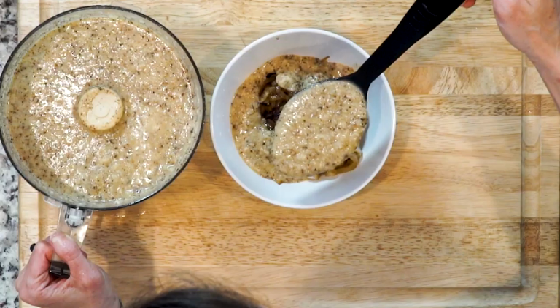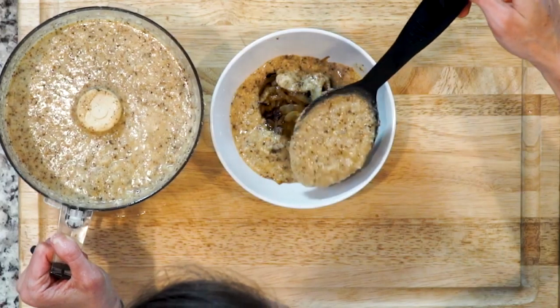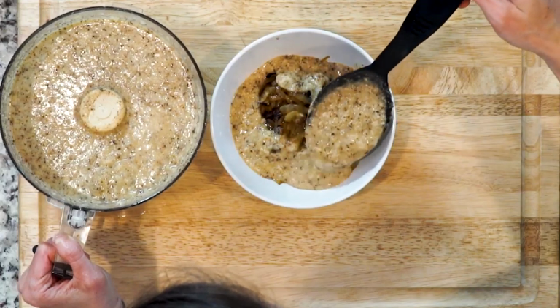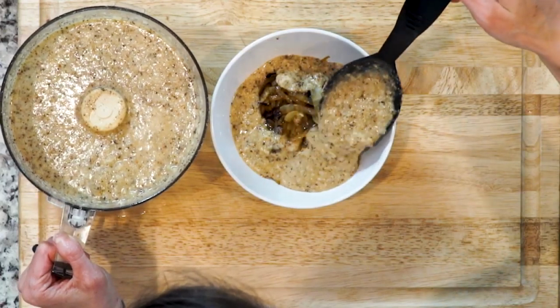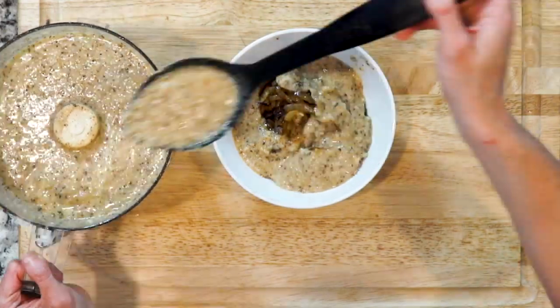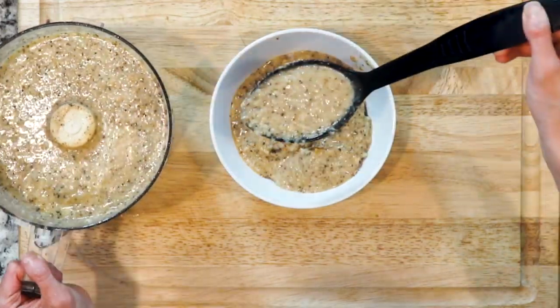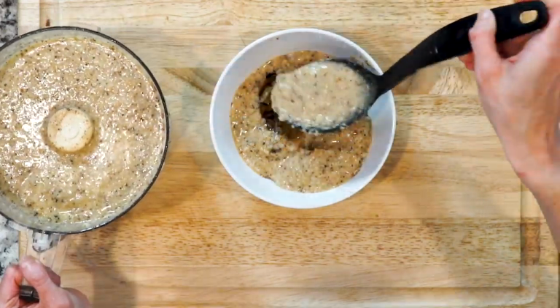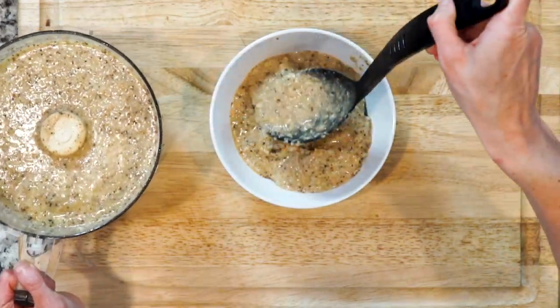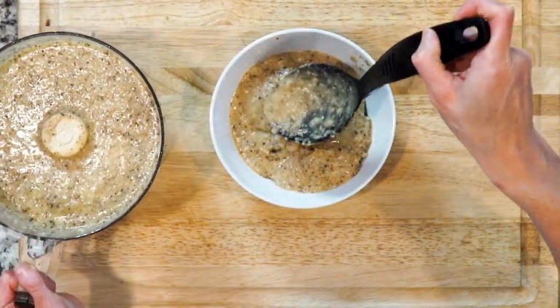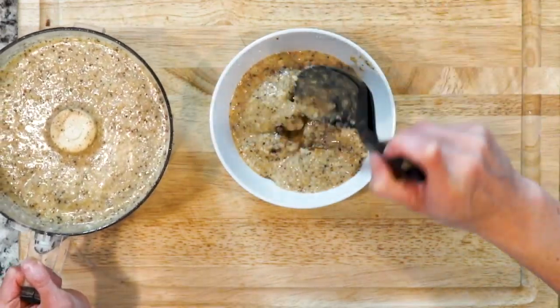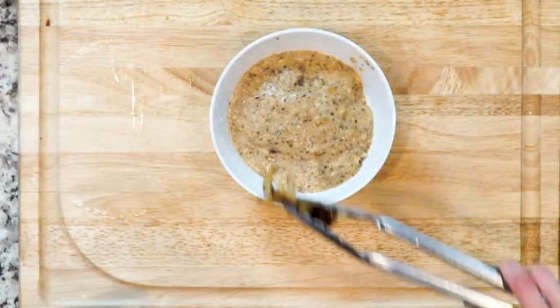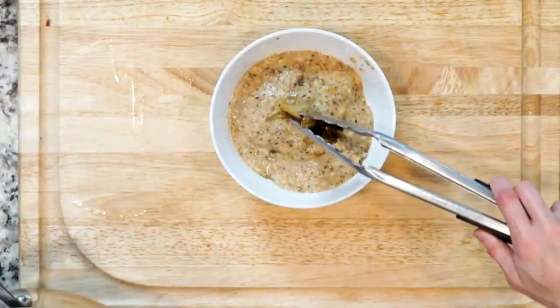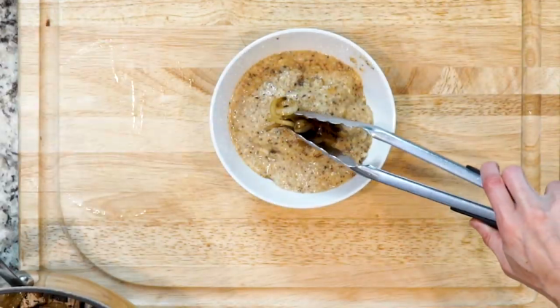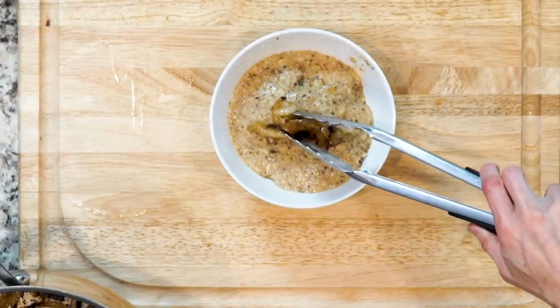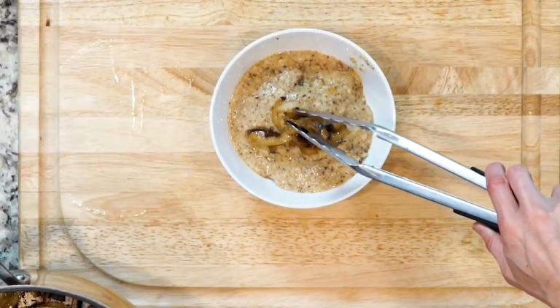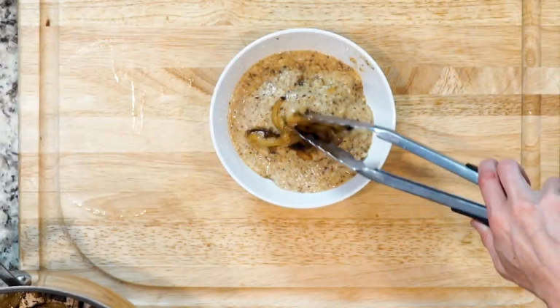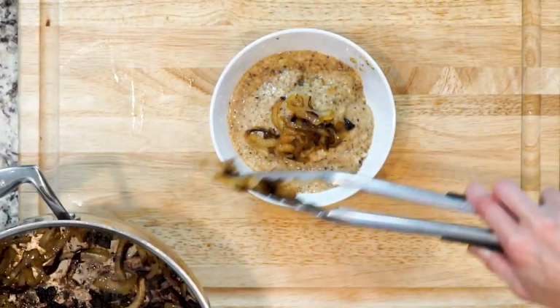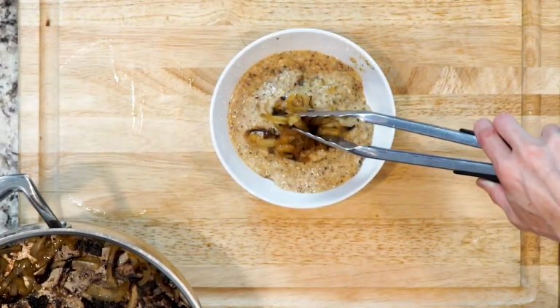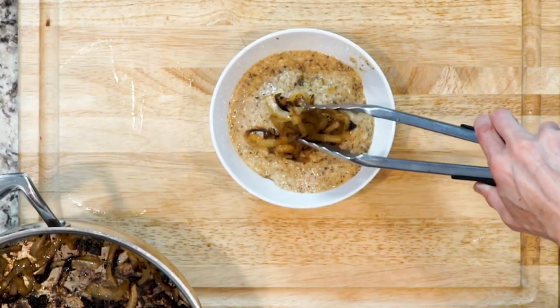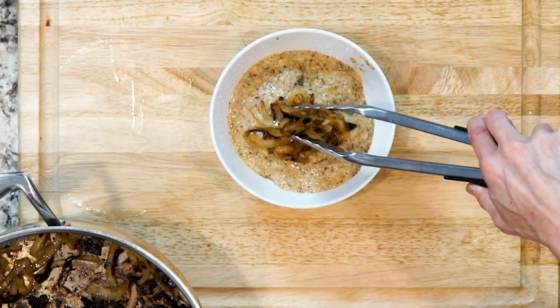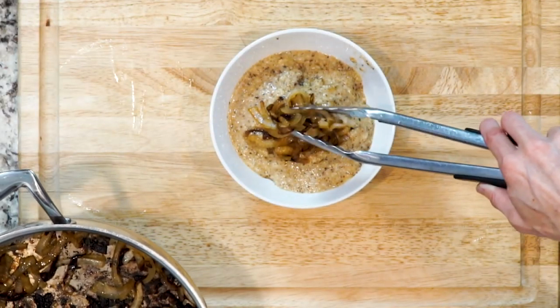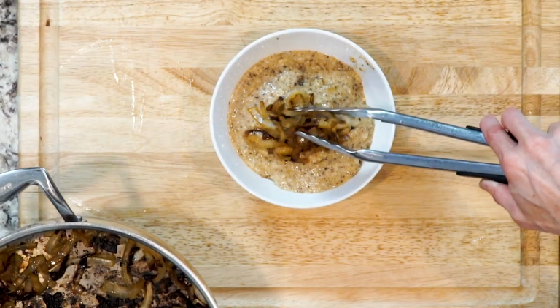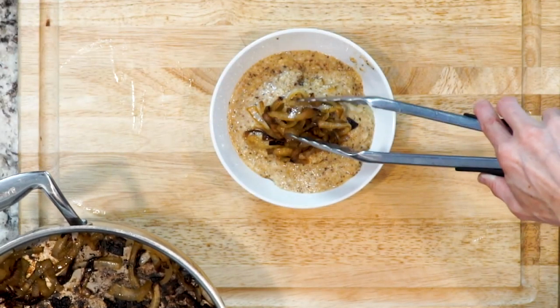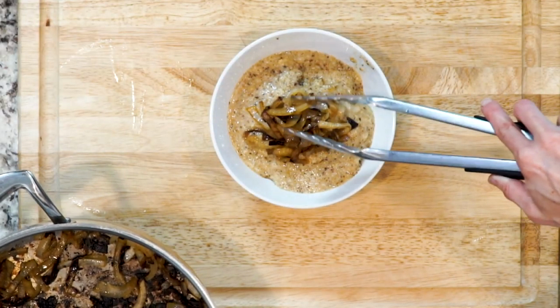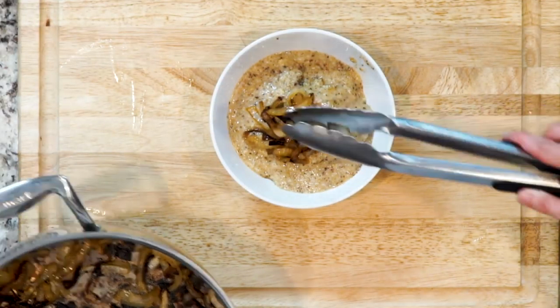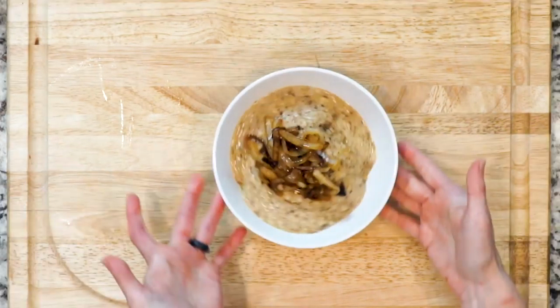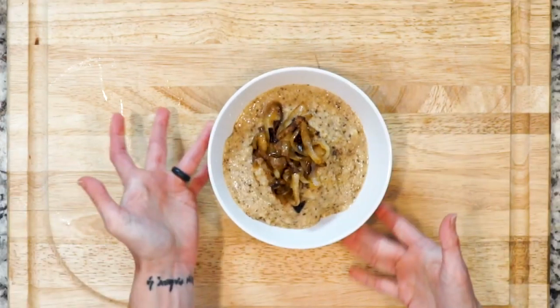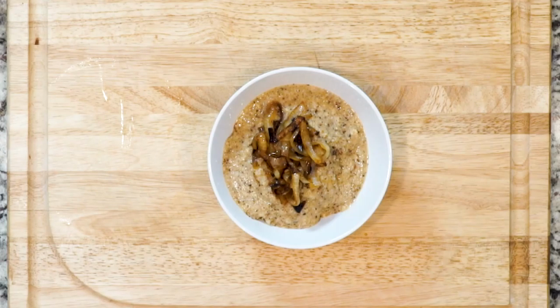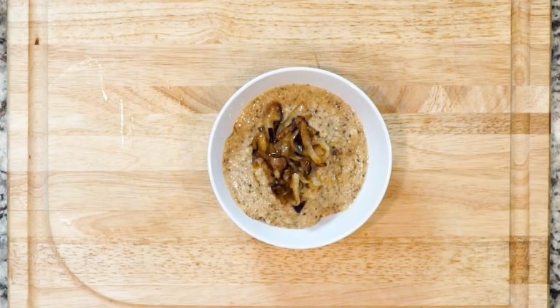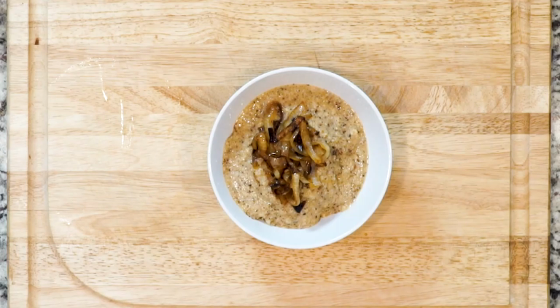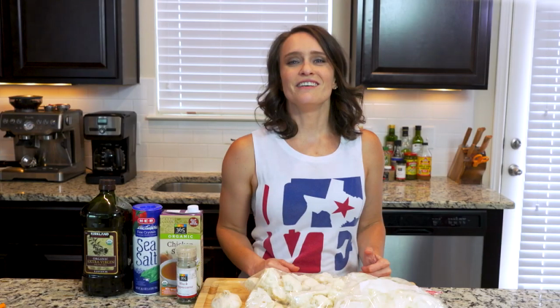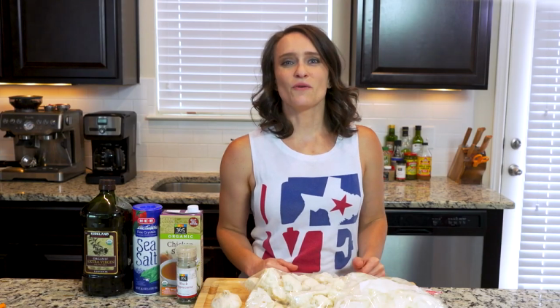Spoon some of the soup in a bowl, top with the caramelized onions, sprinkle with pepper and a pinch of salt if needed. Enjoy.